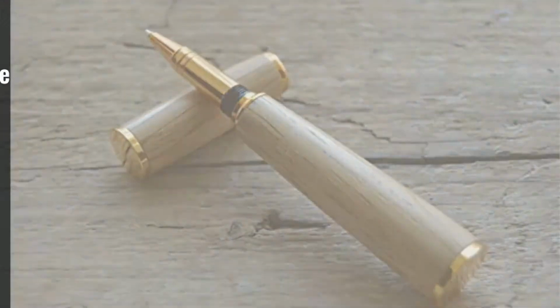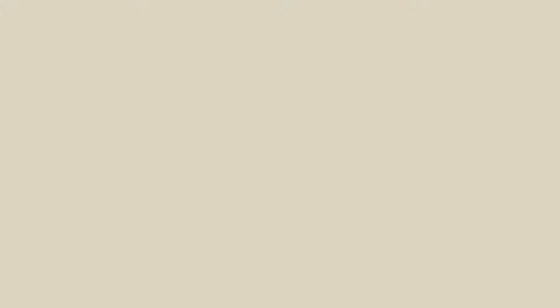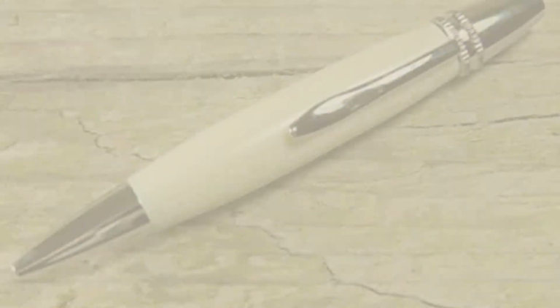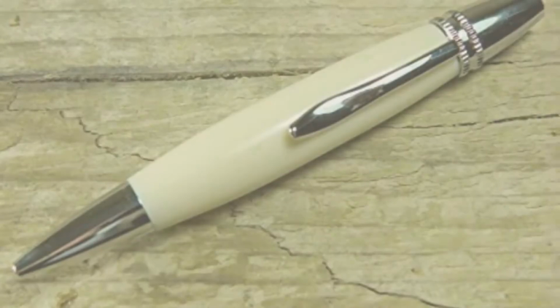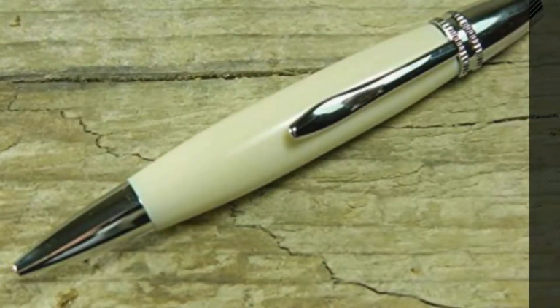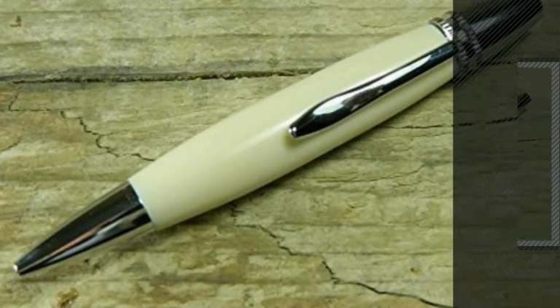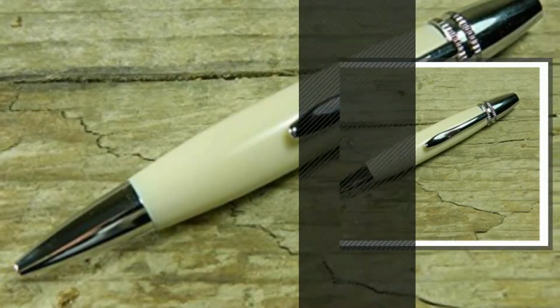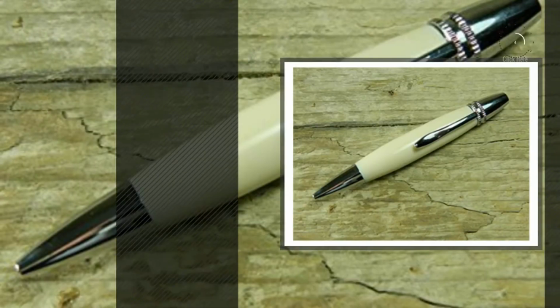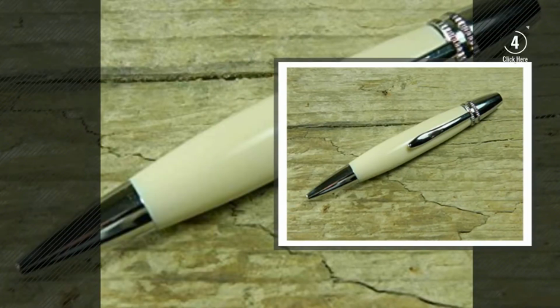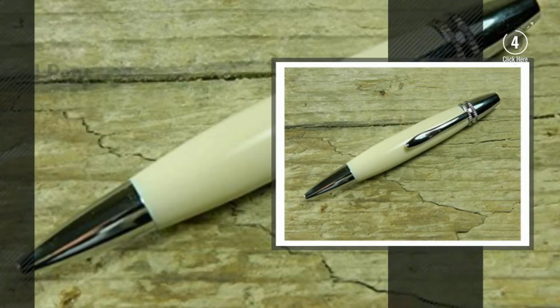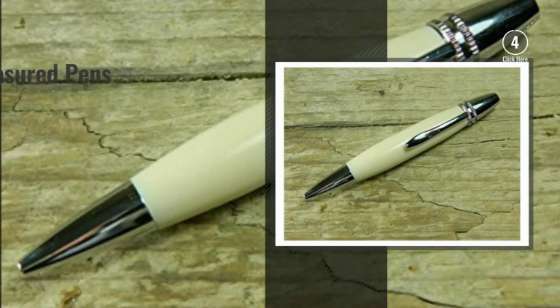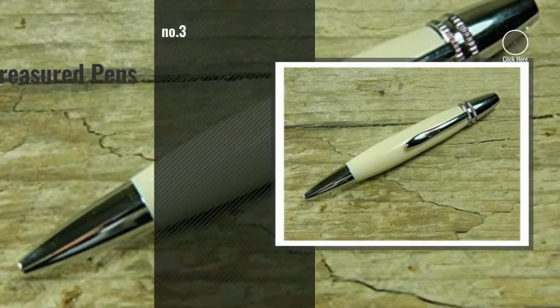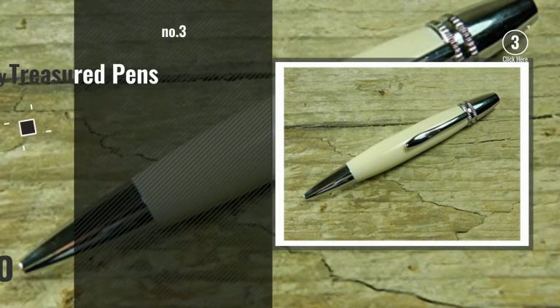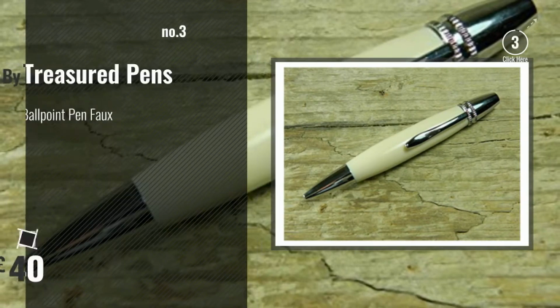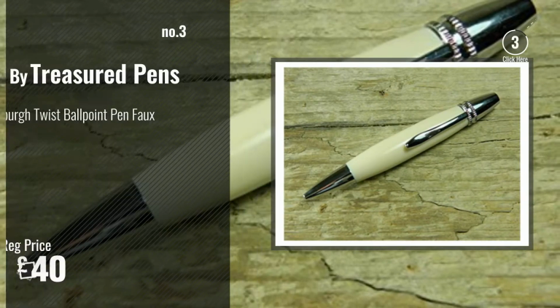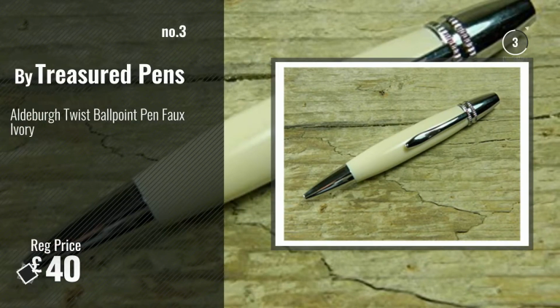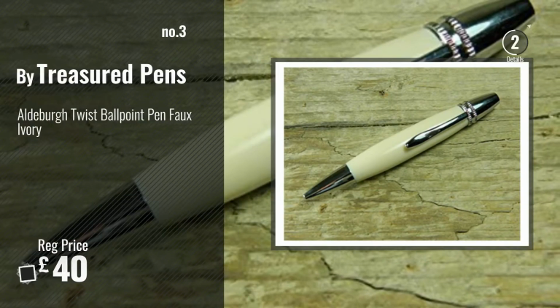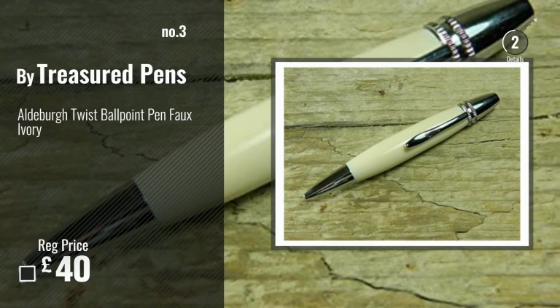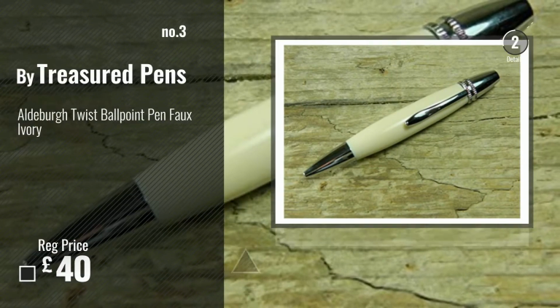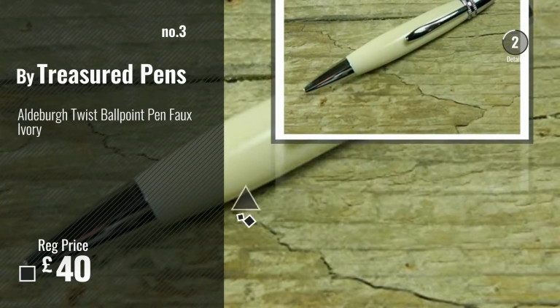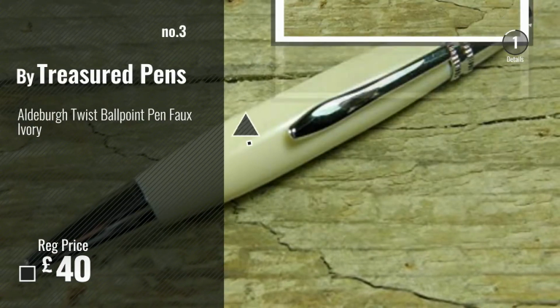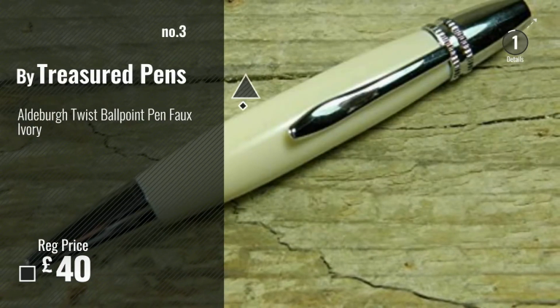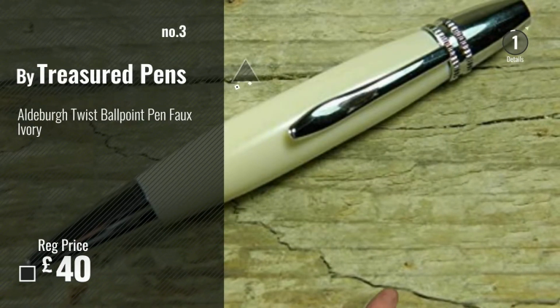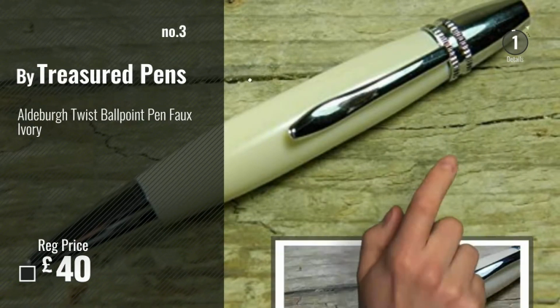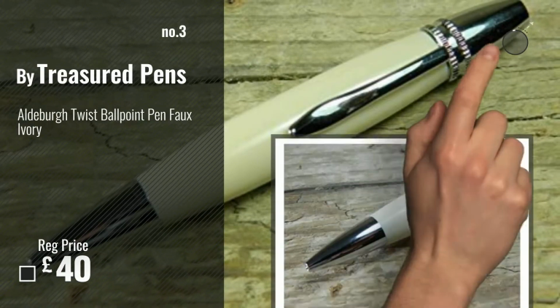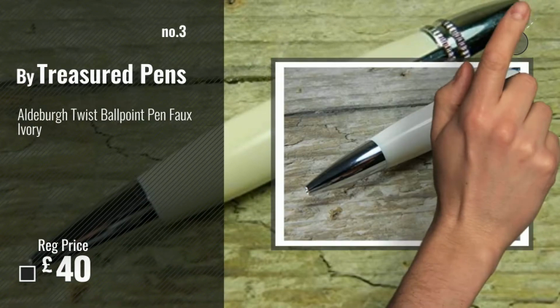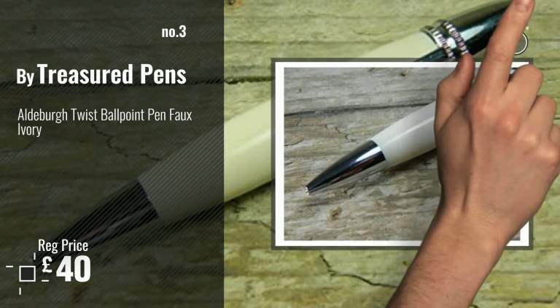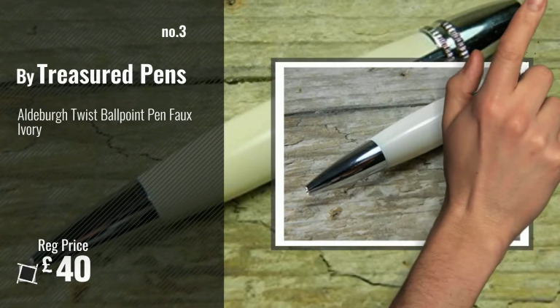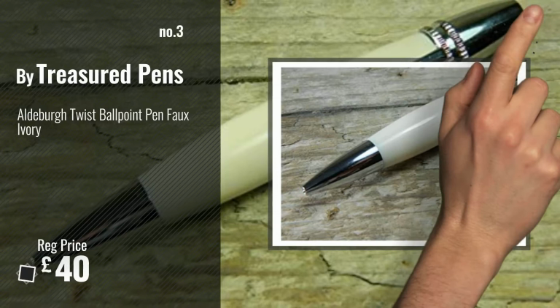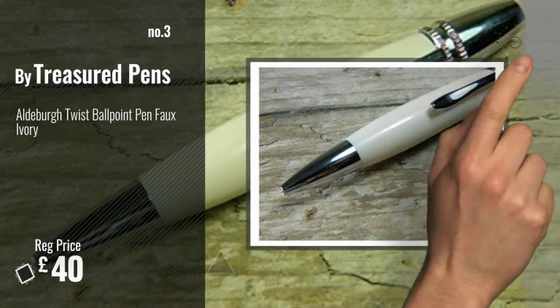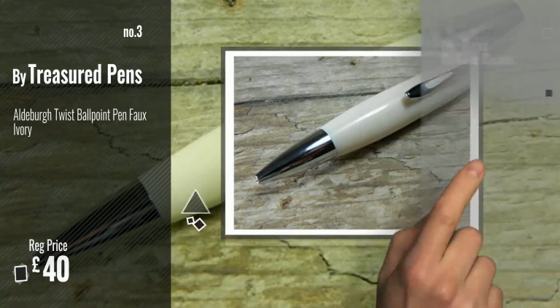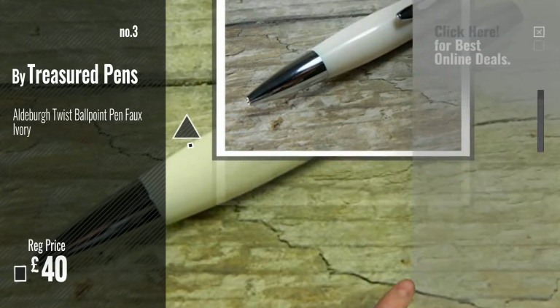Number 3. For more info and great handmade pens, just click this circle.